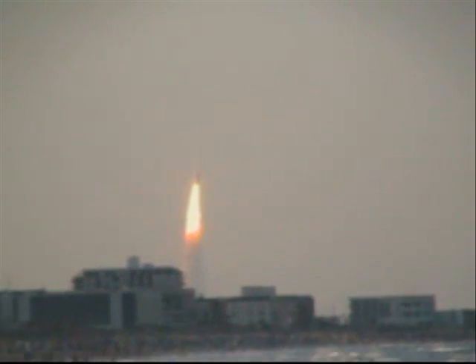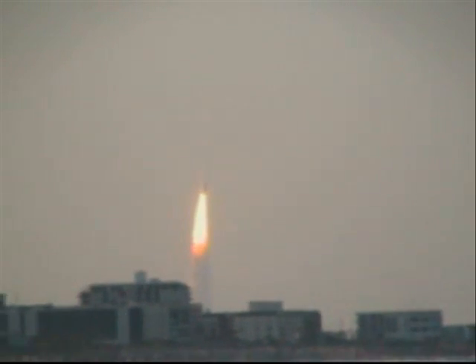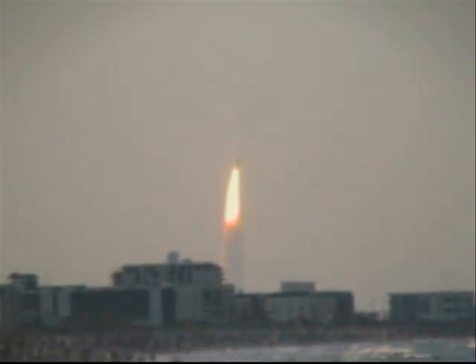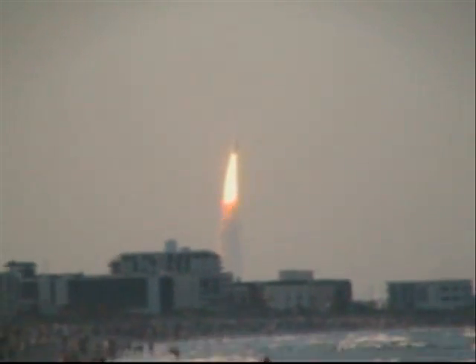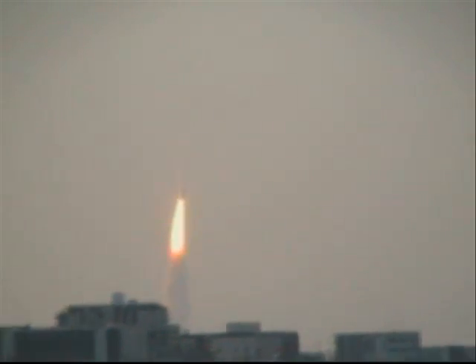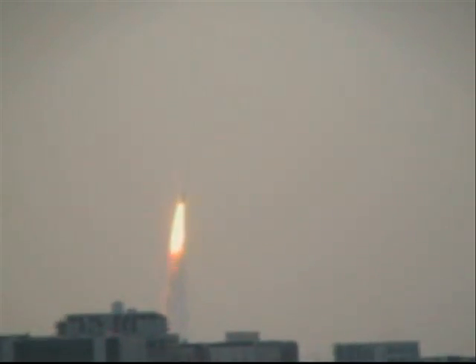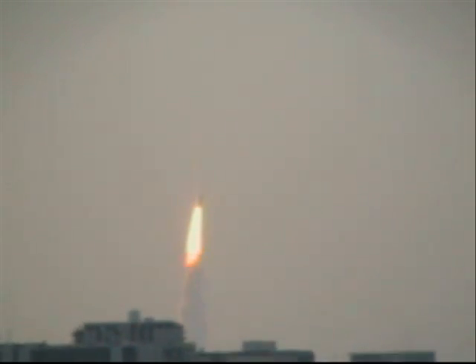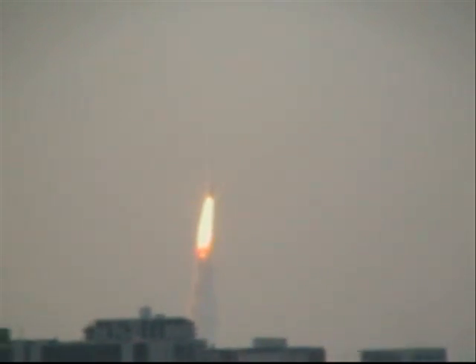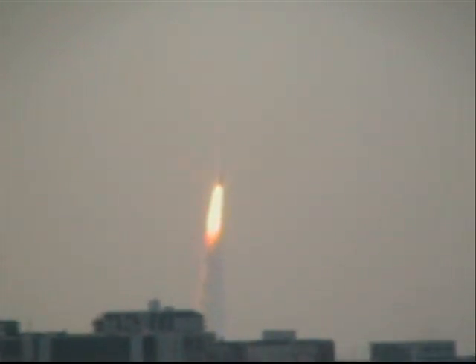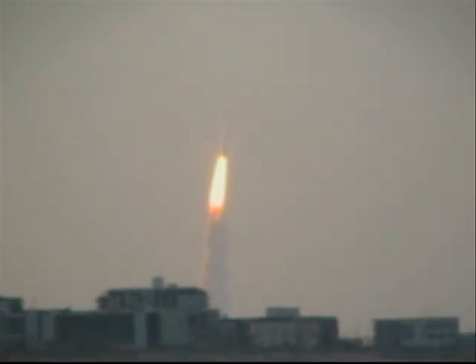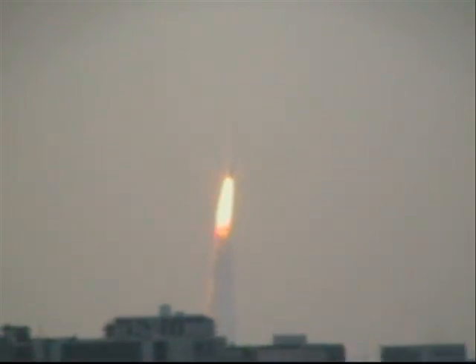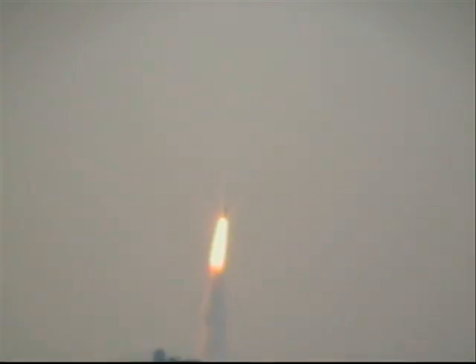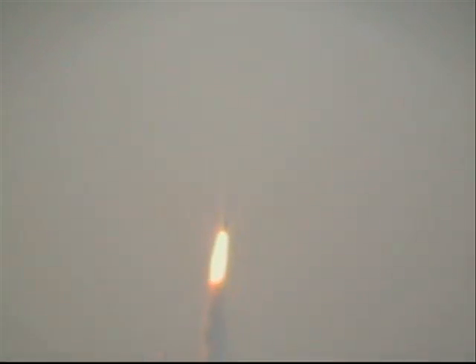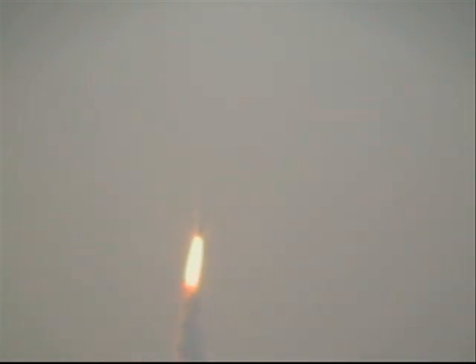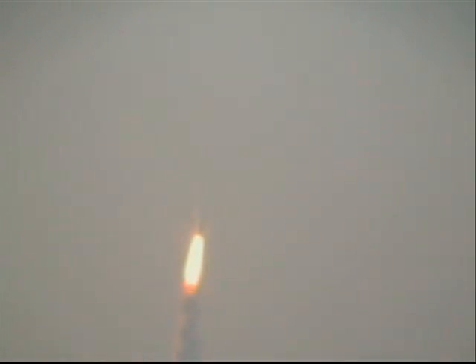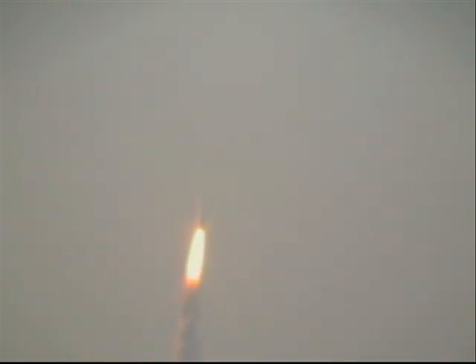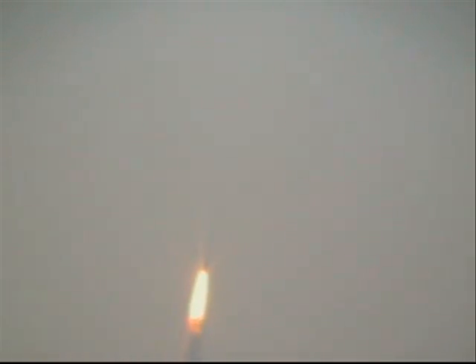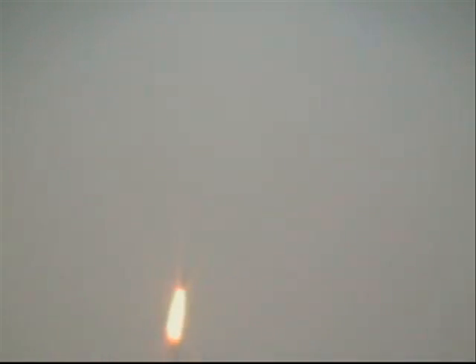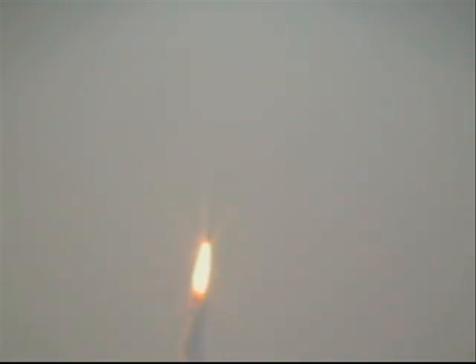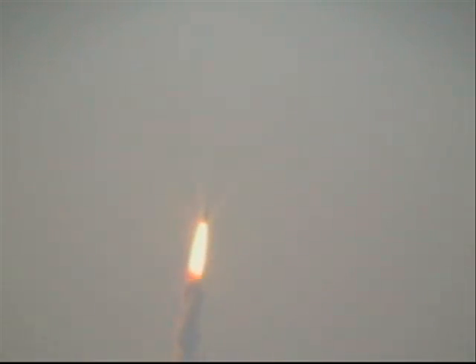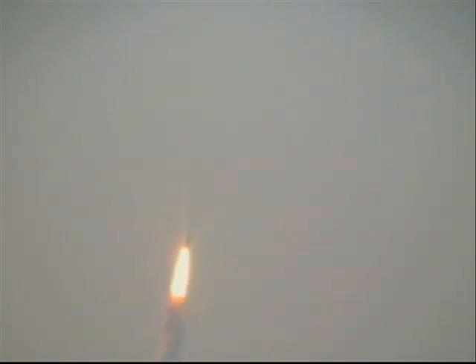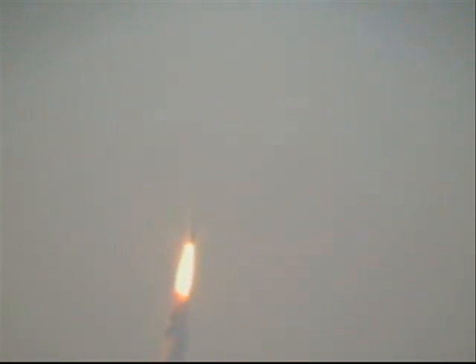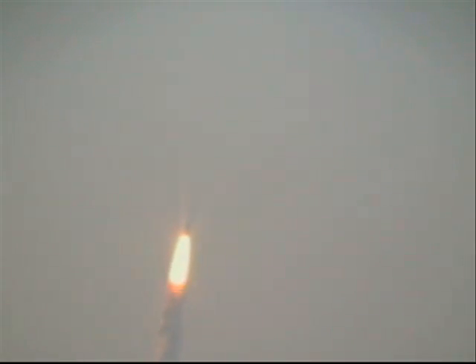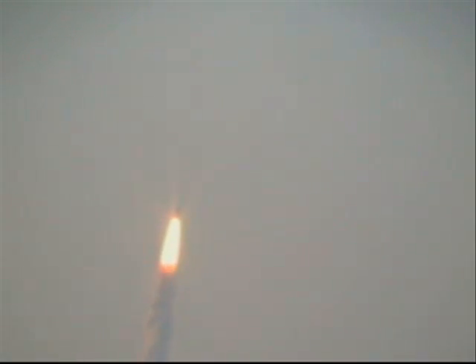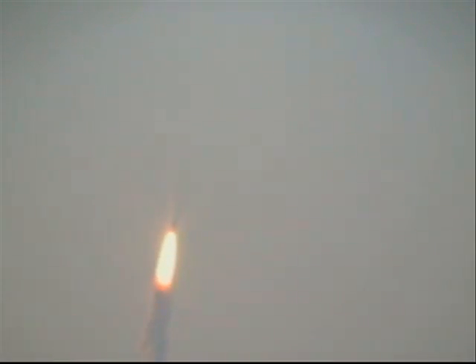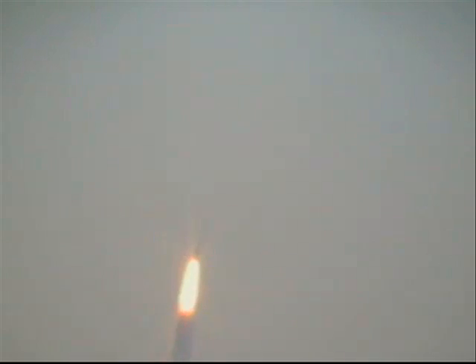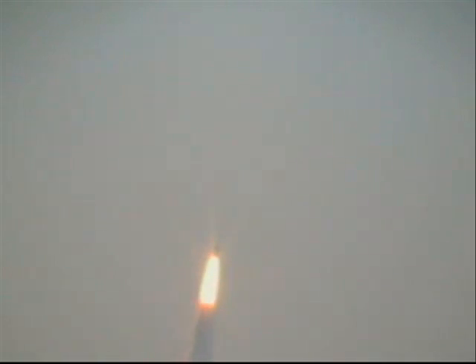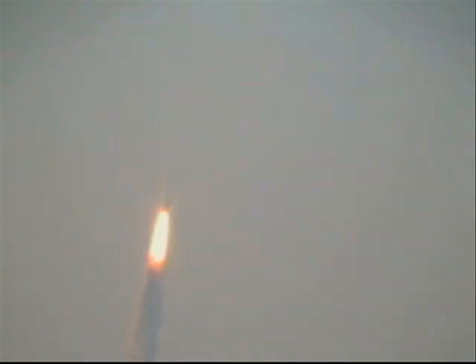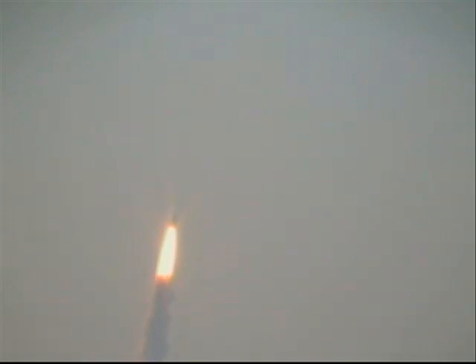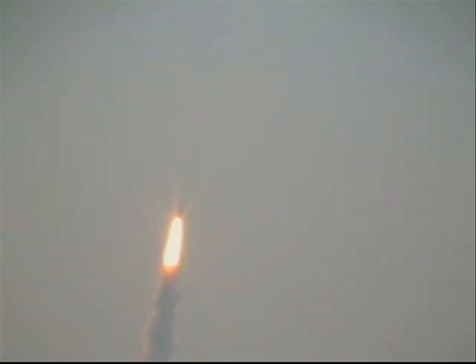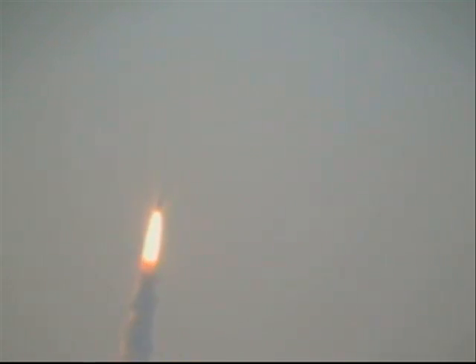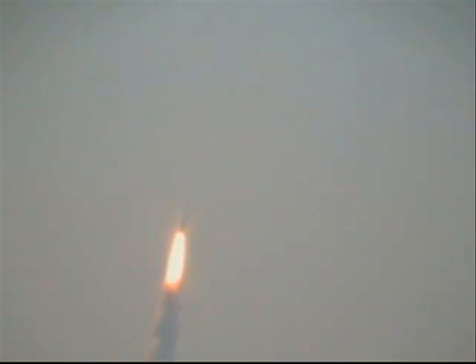There's the launch of STS-117 Atlantis. Godspeed.